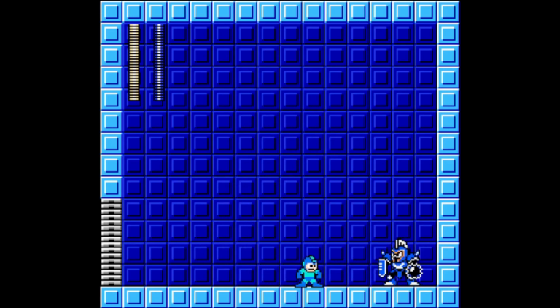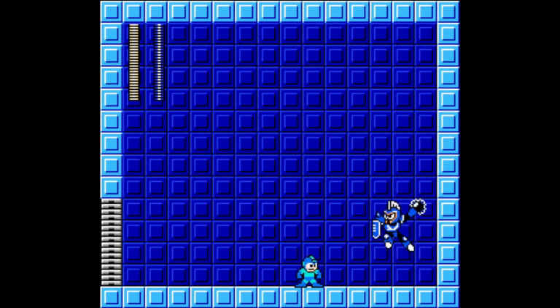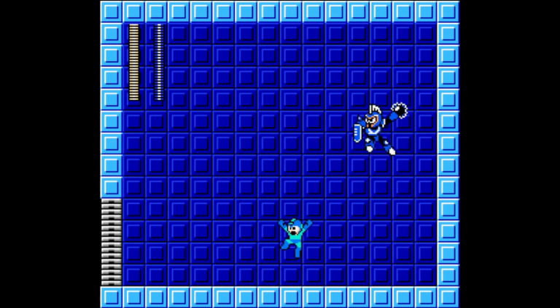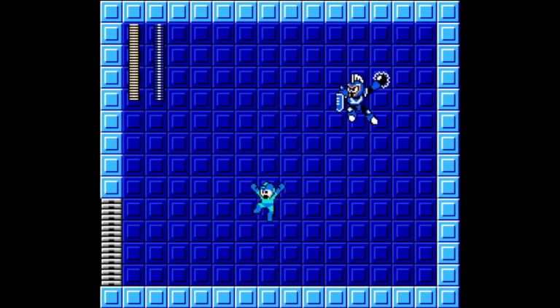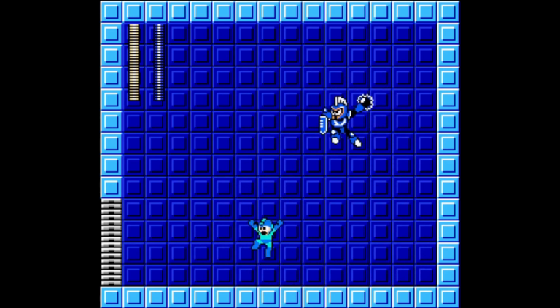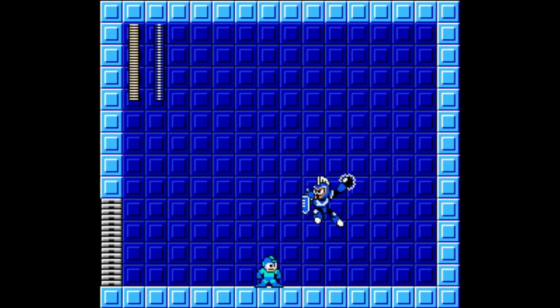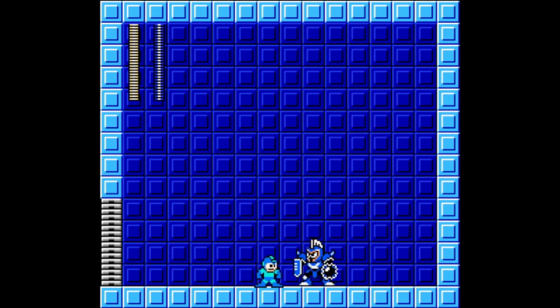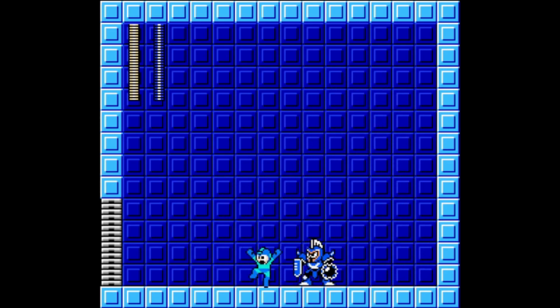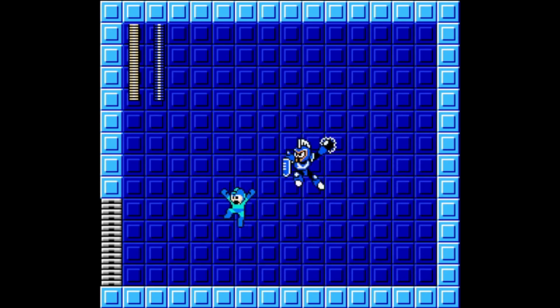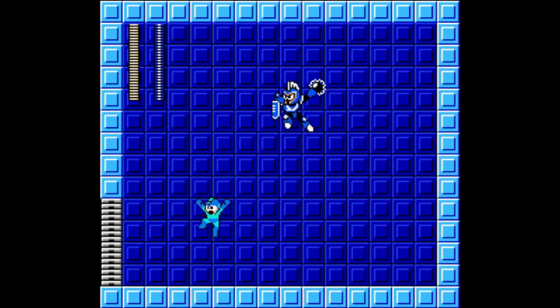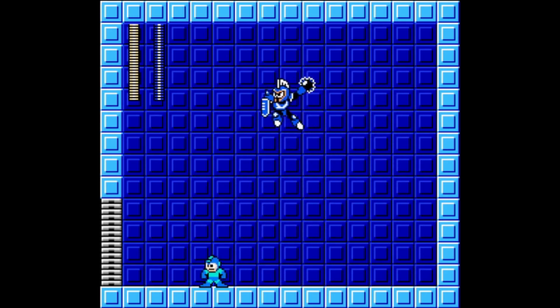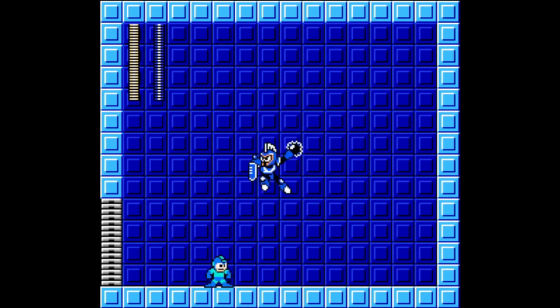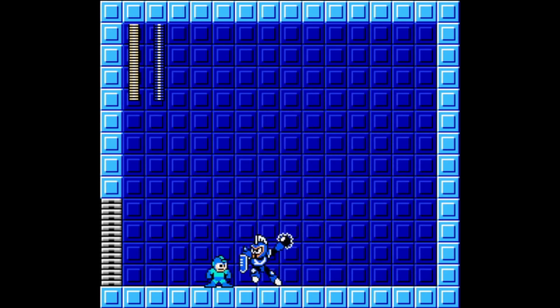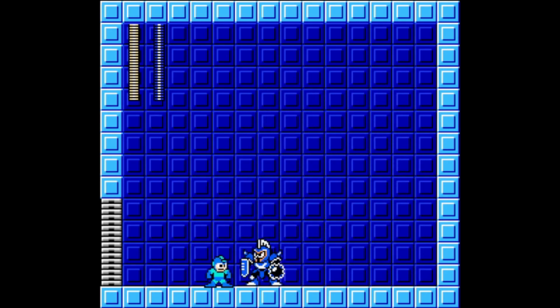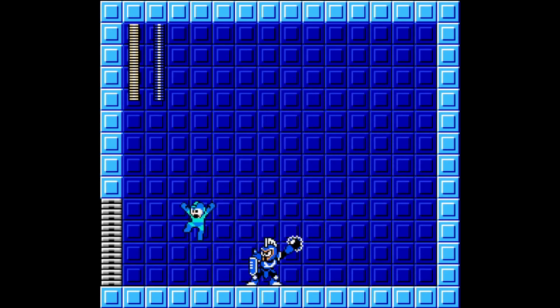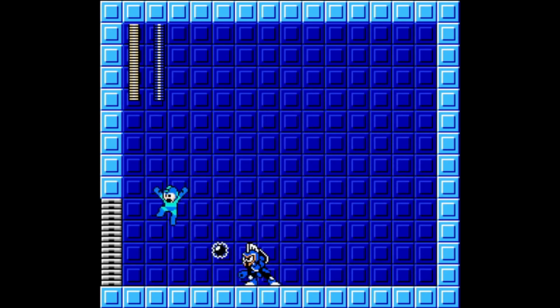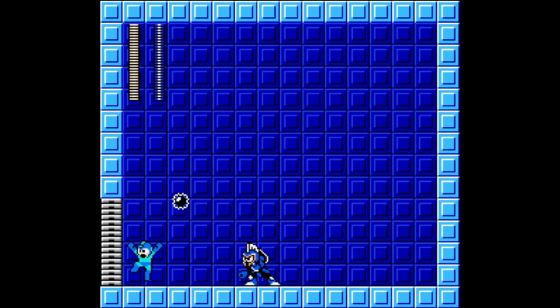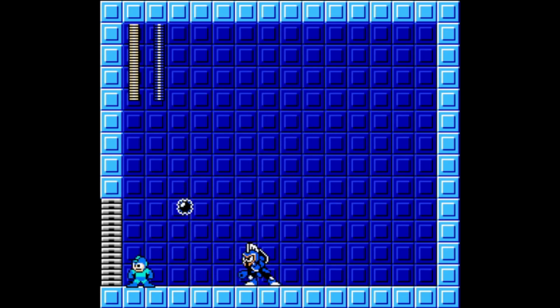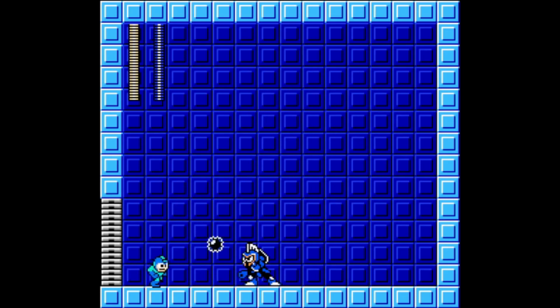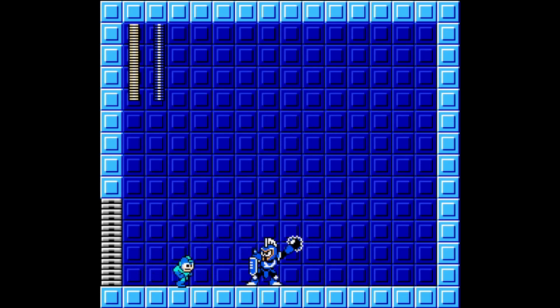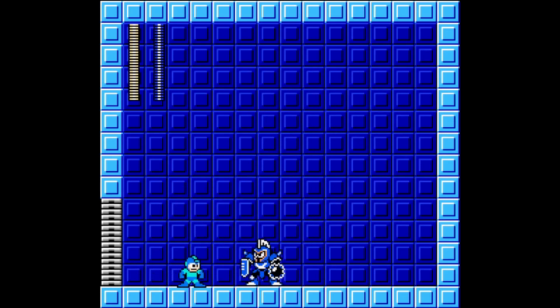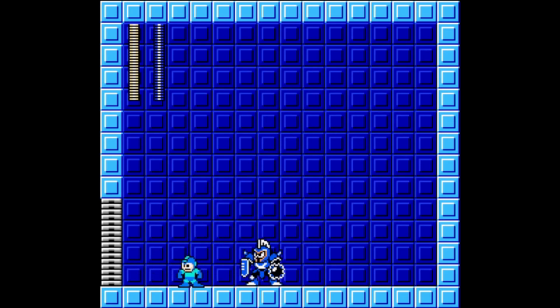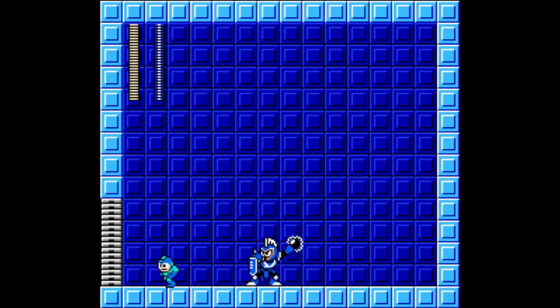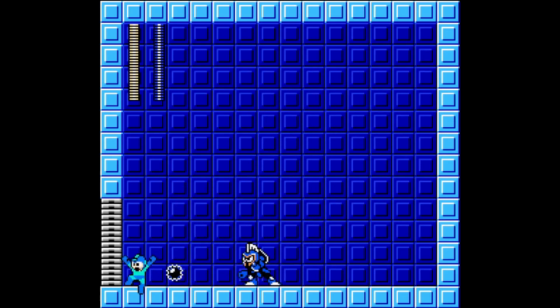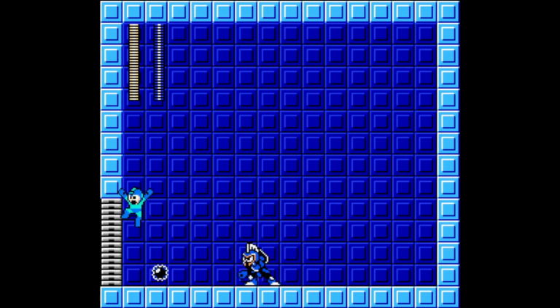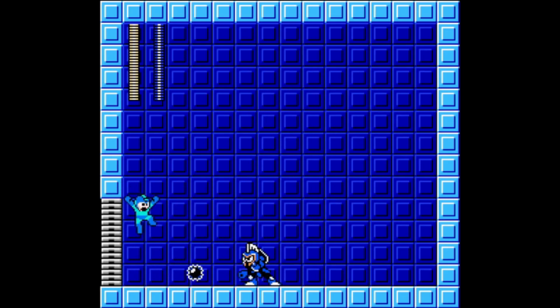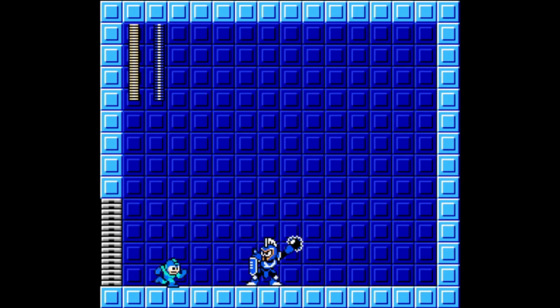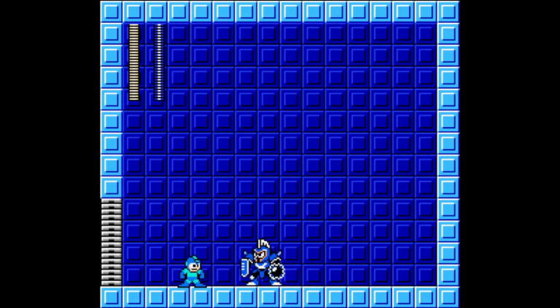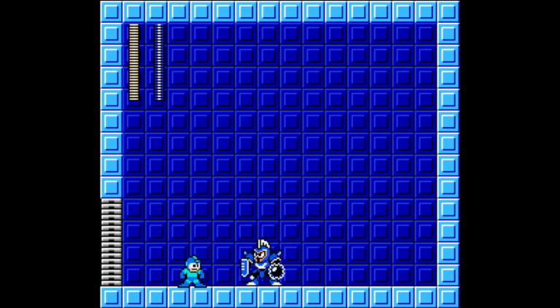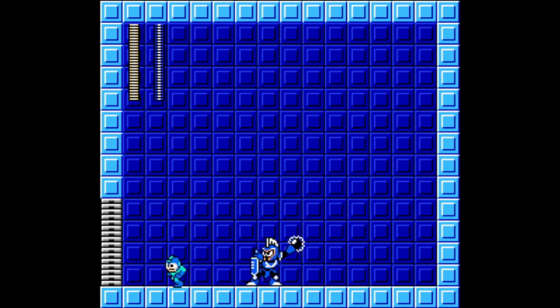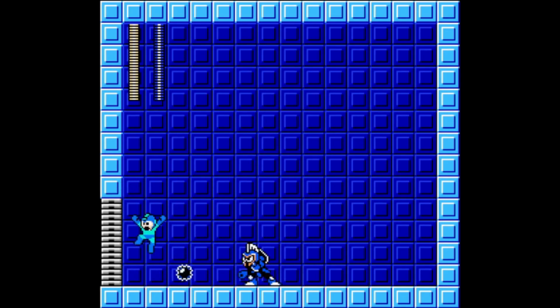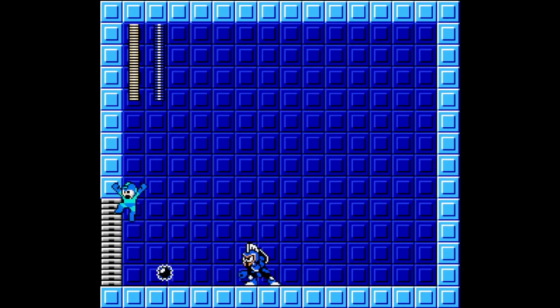He also has a projectile attack with a flail. When he shoots it at Mega Man's position, it goes back to him. So to avoid Night Man, just always jump away from him, but don't lock yourself in a corner.